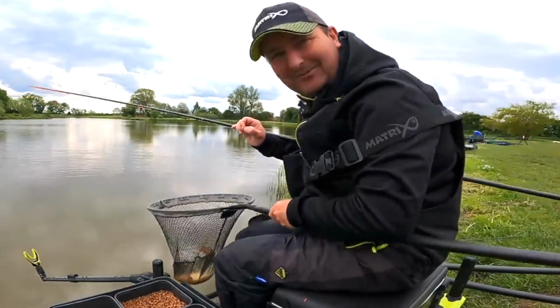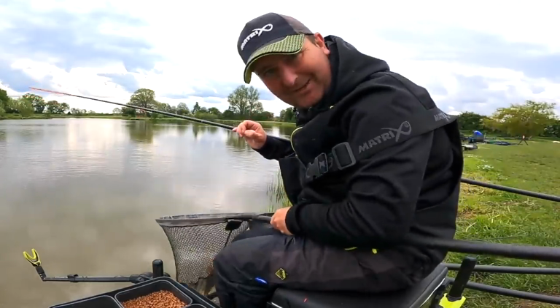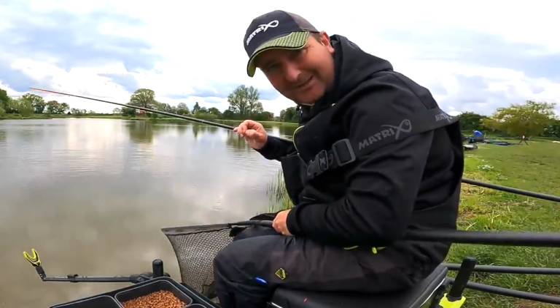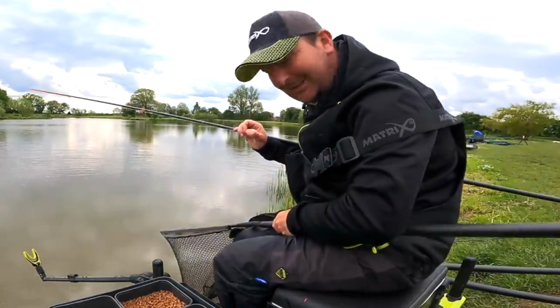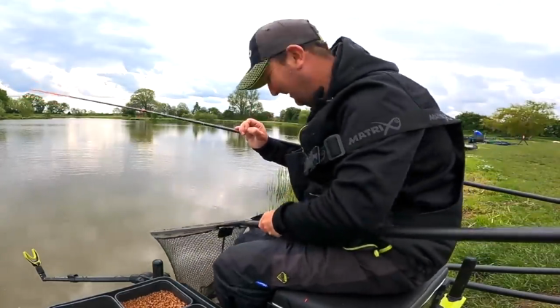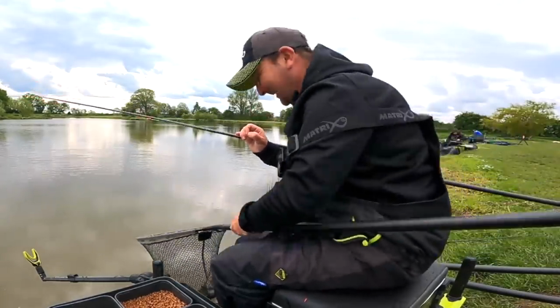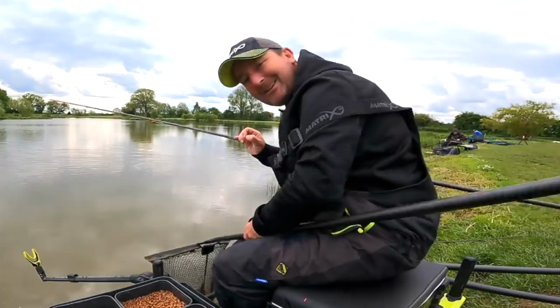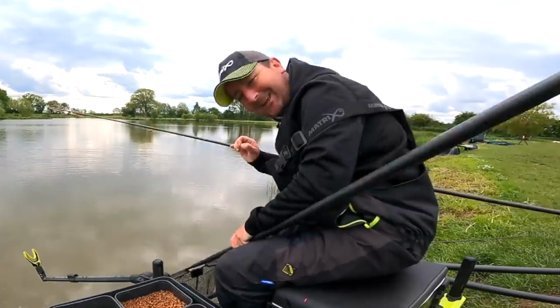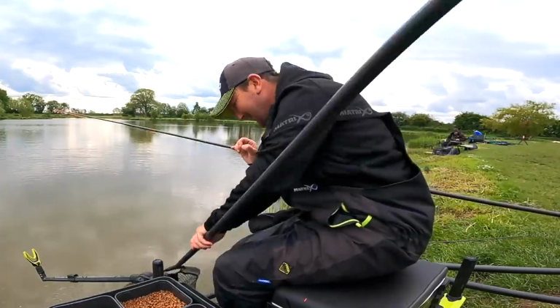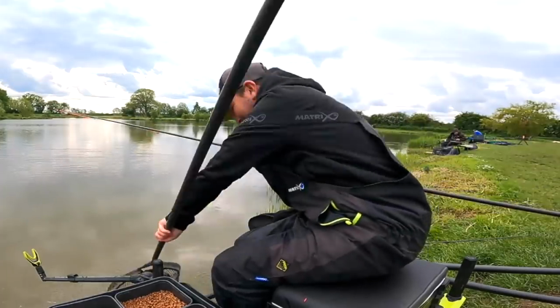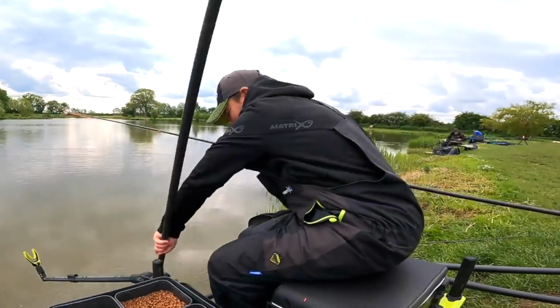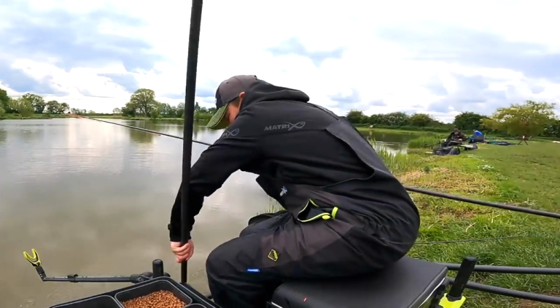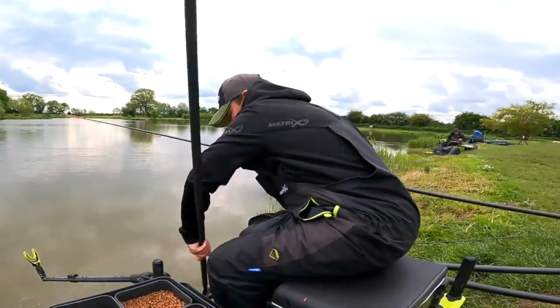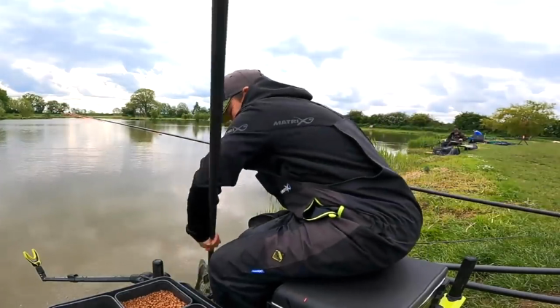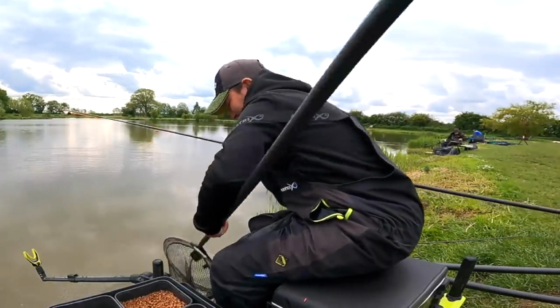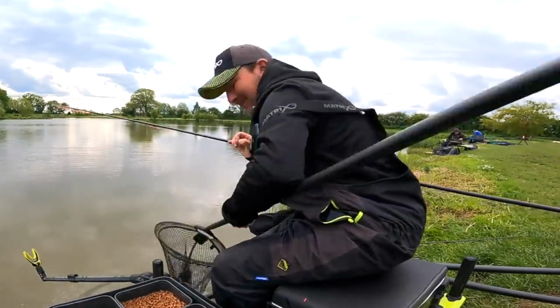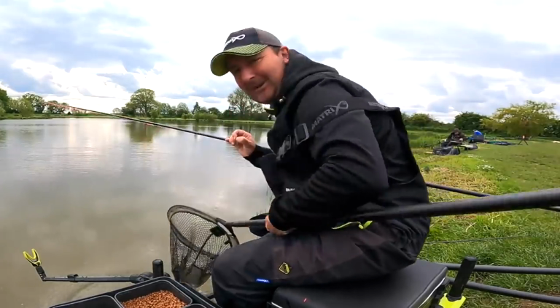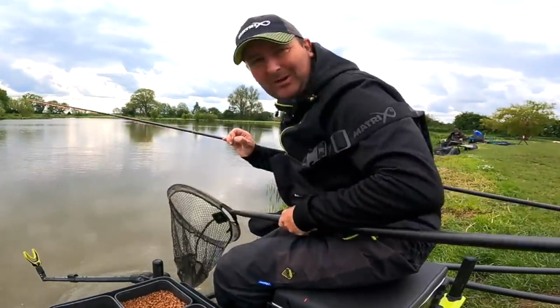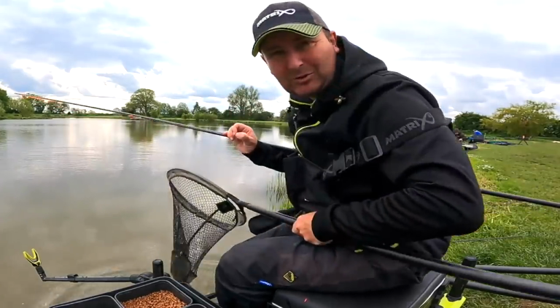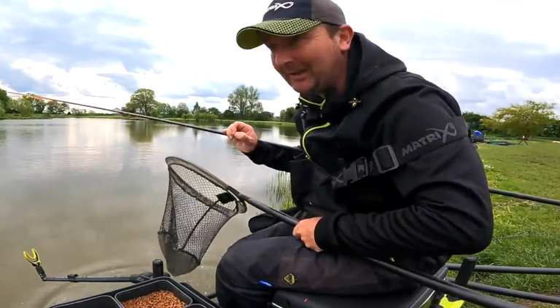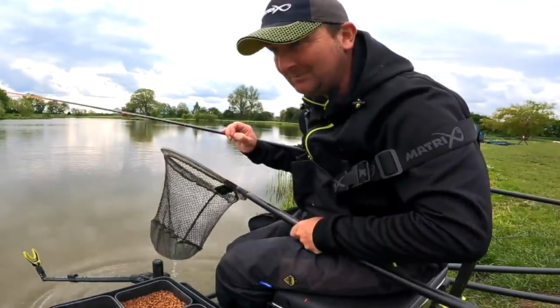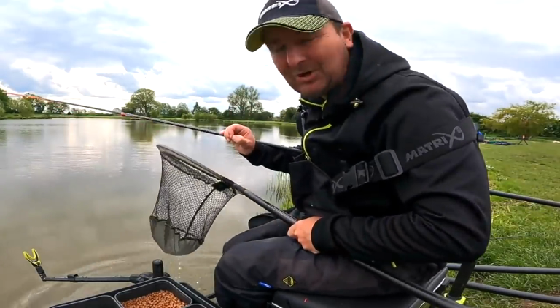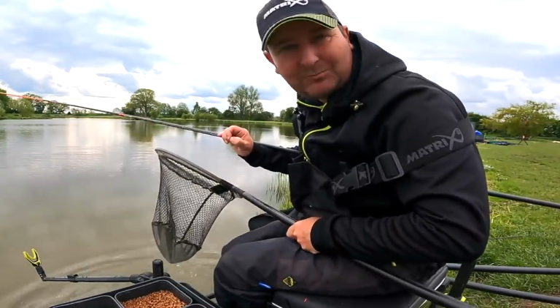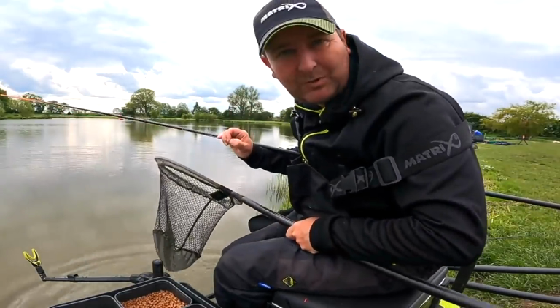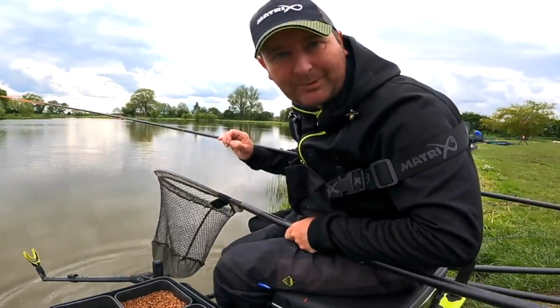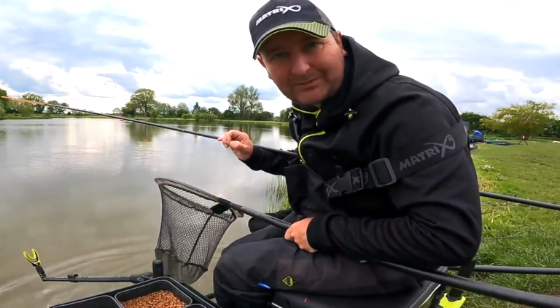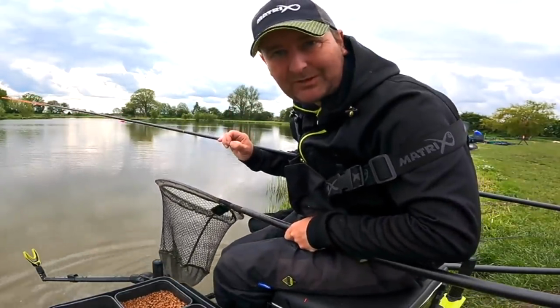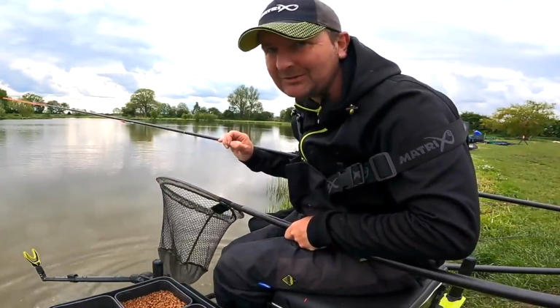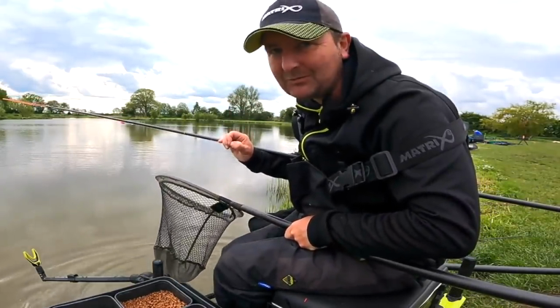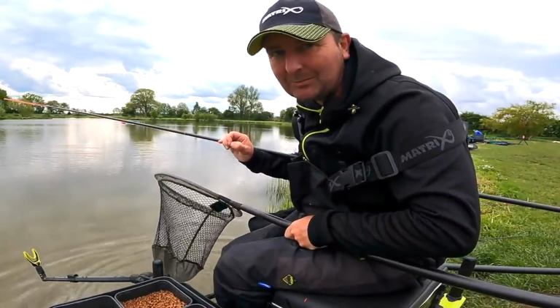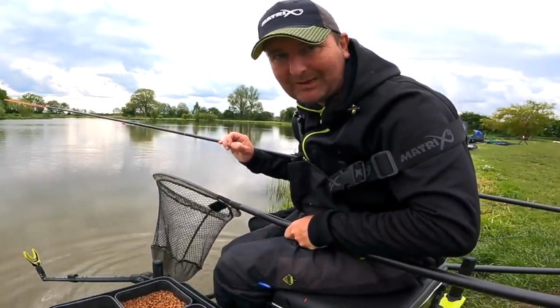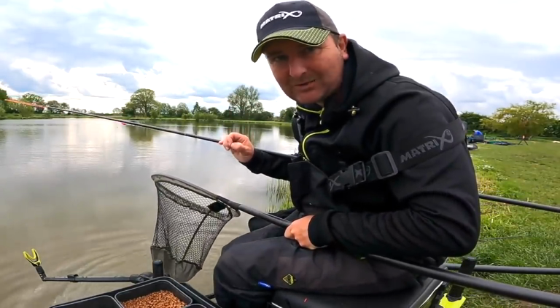And if that is the case, I'm going to have a look down this margin with a pellet feeder and see if we can pick out some better fish.